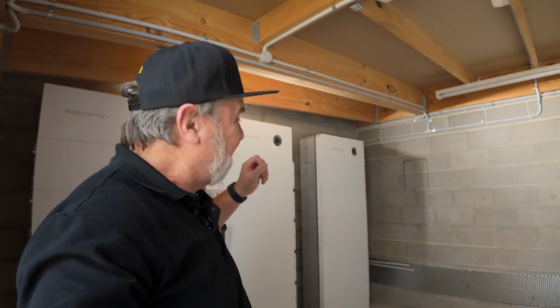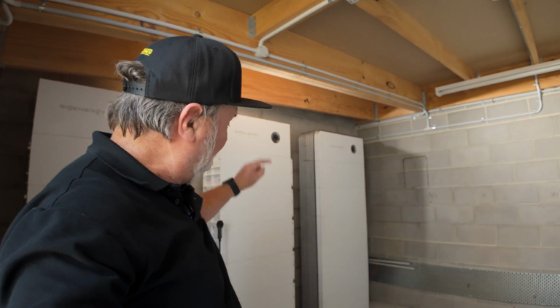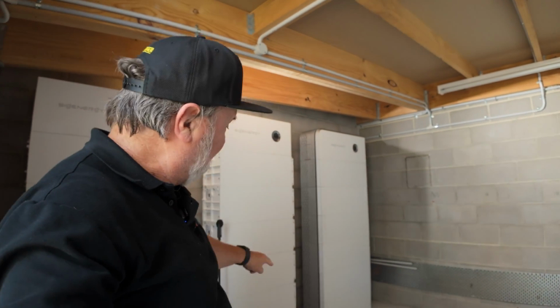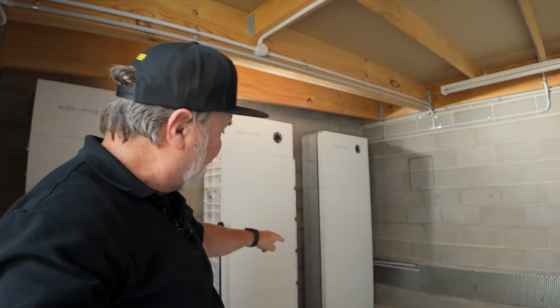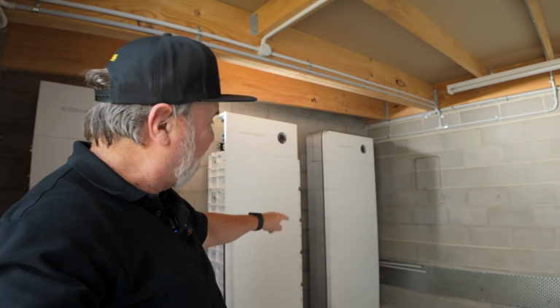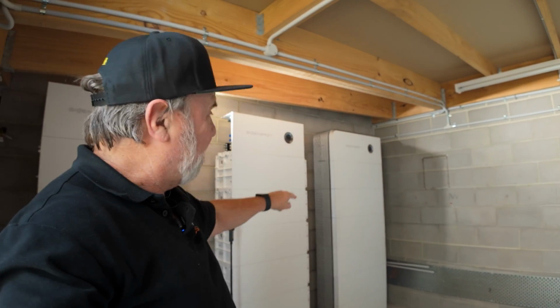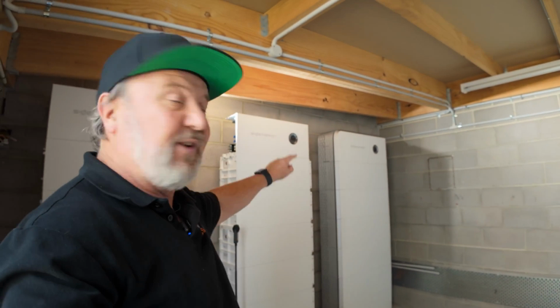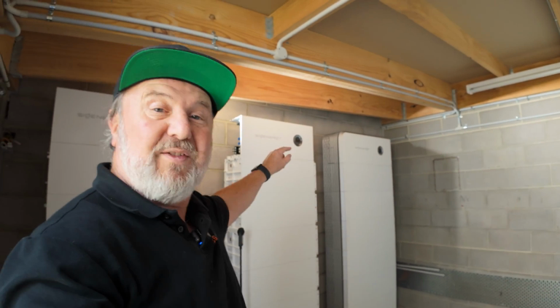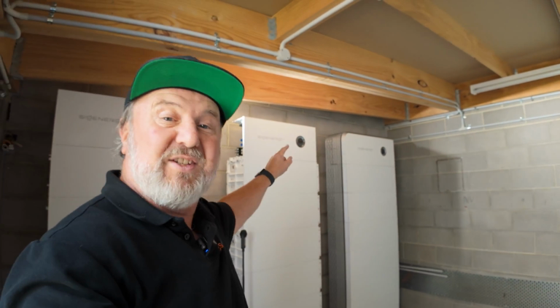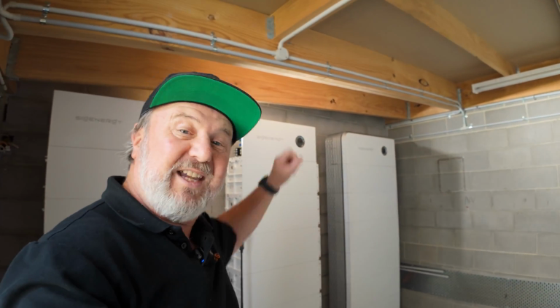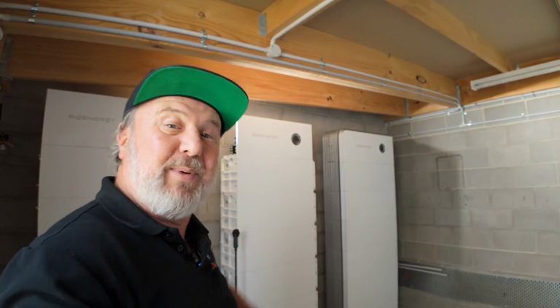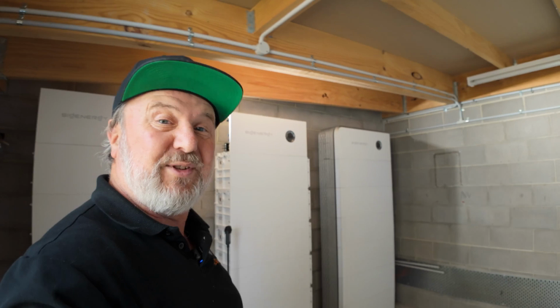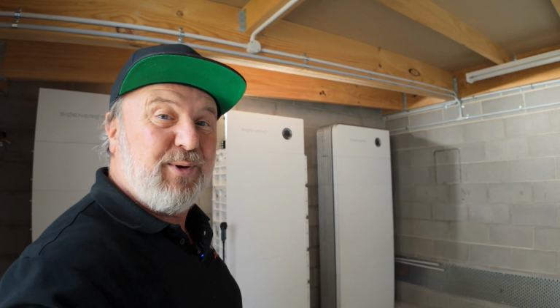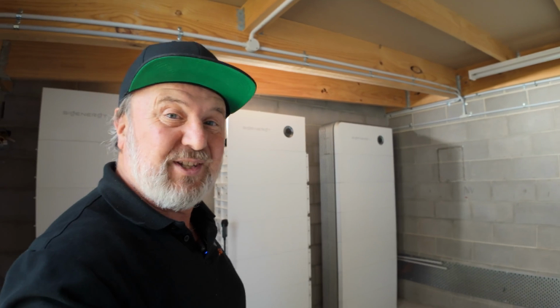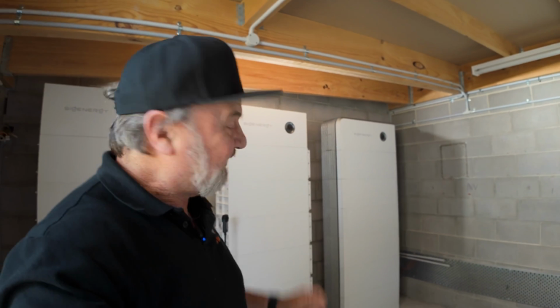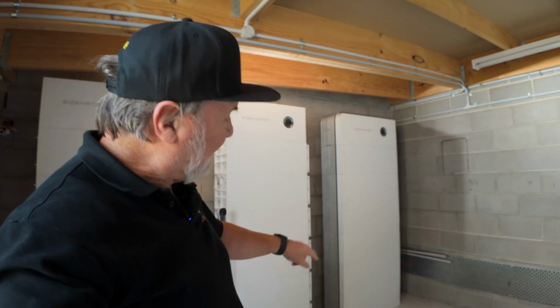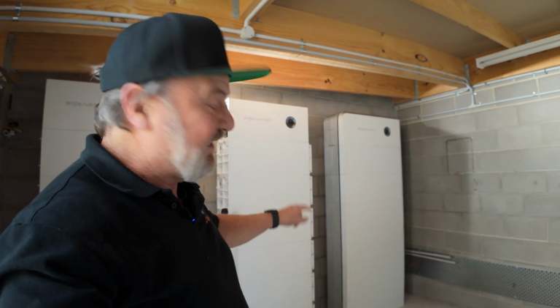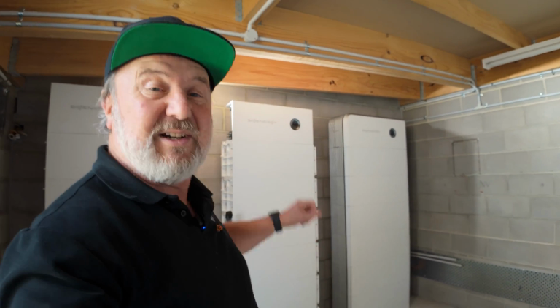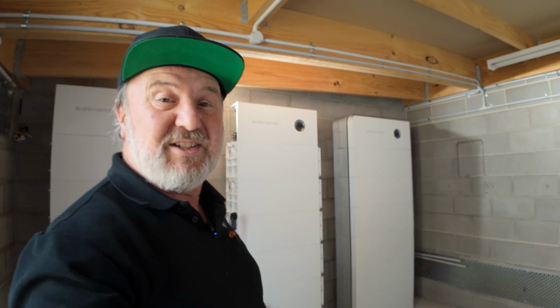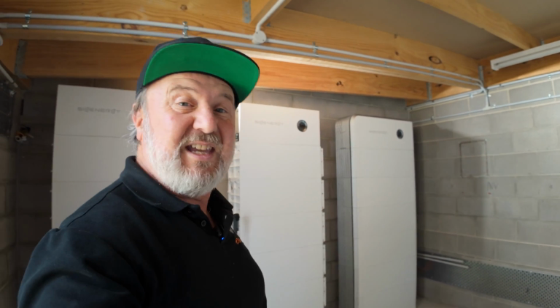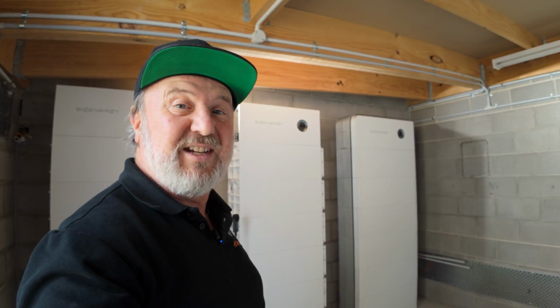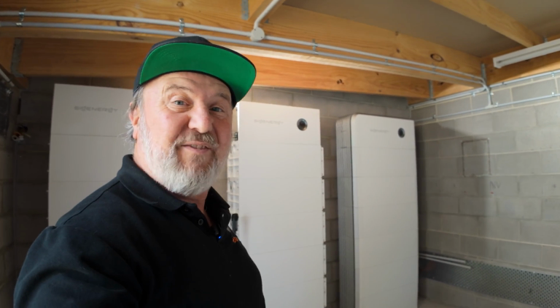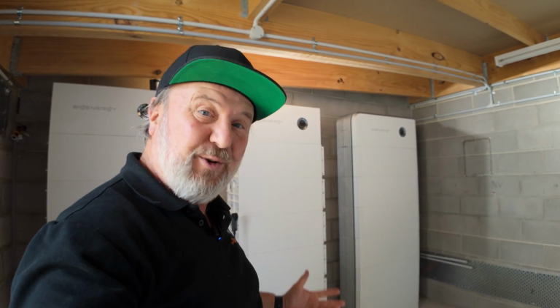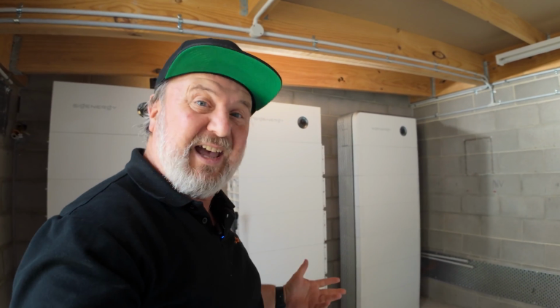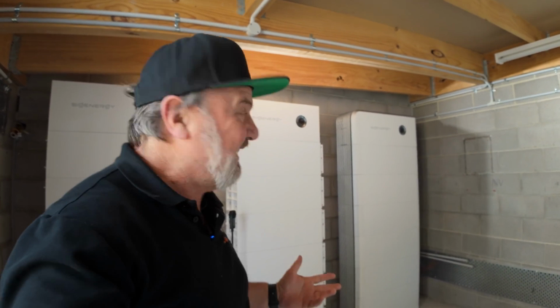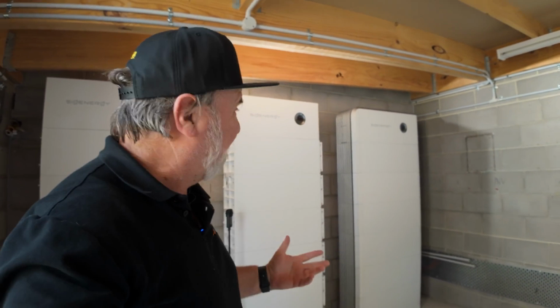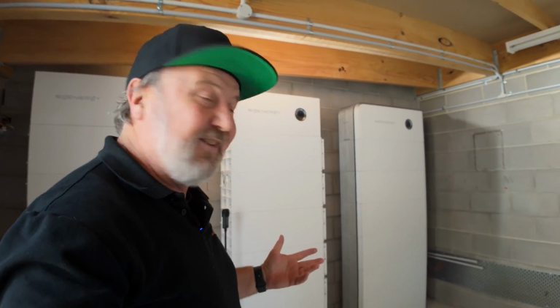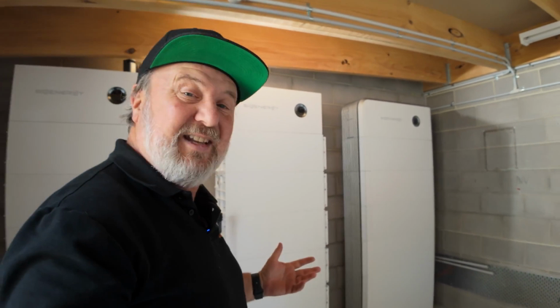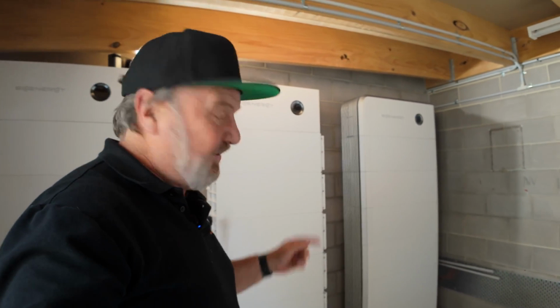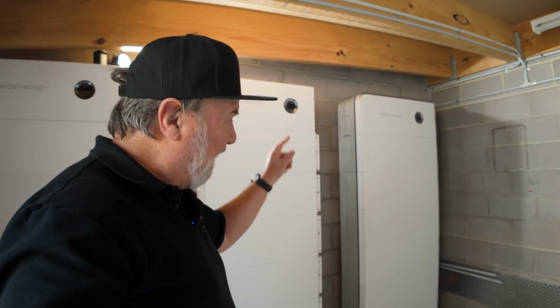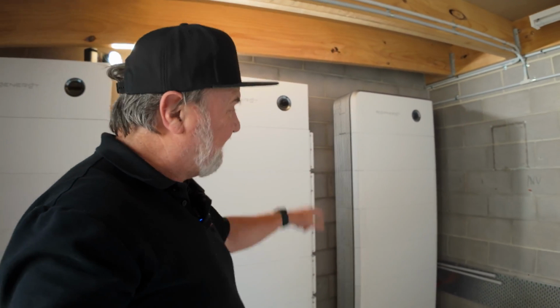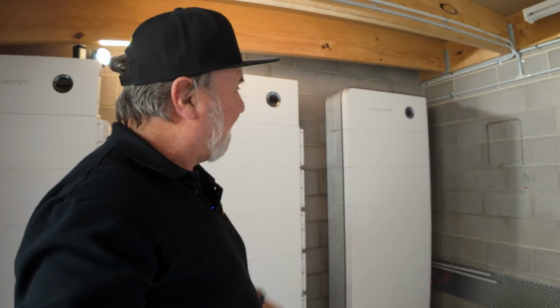These are one, two, three, four, five, six batteries per stack. That's eight kilowatt hours each — 48 kilowatt hours in one stack.